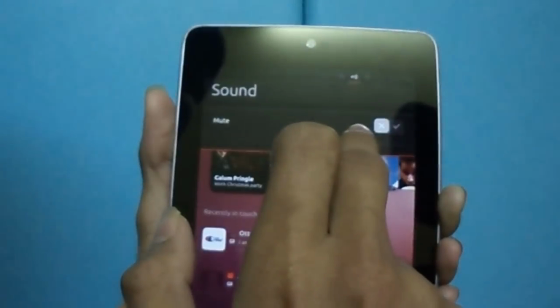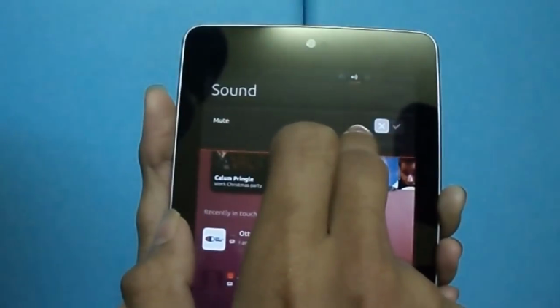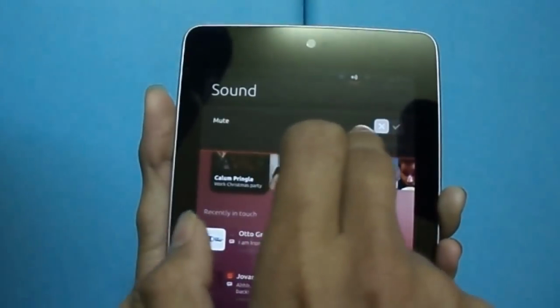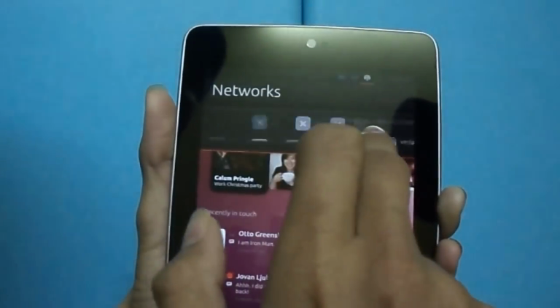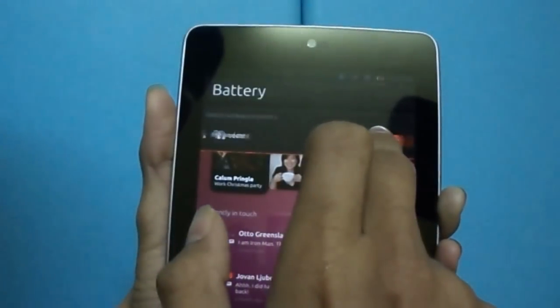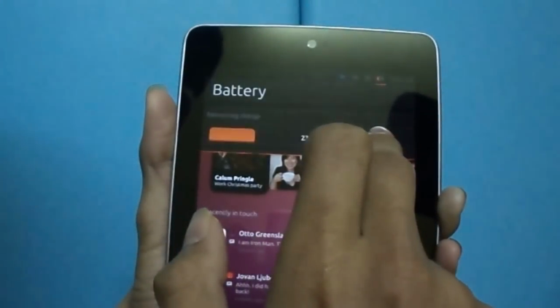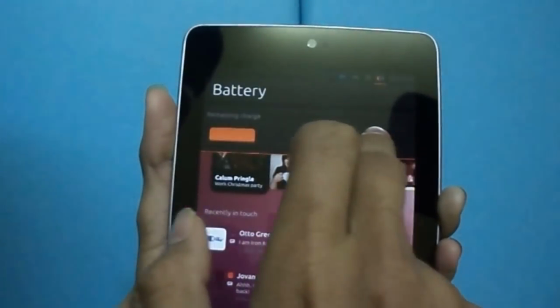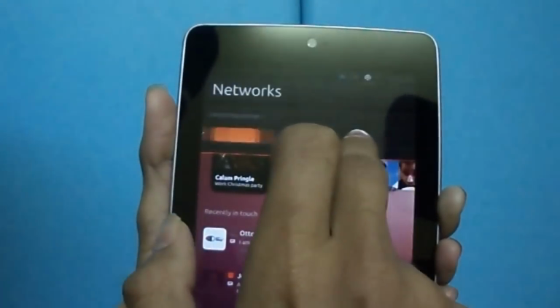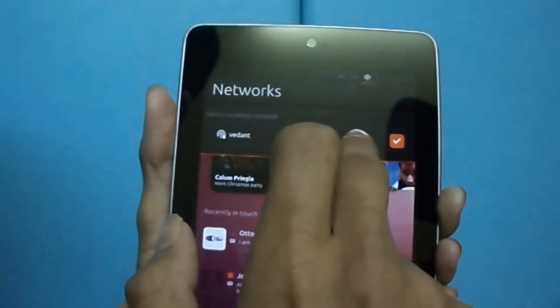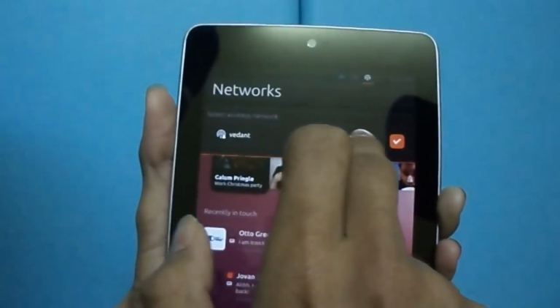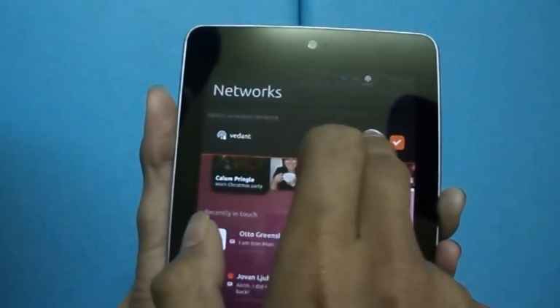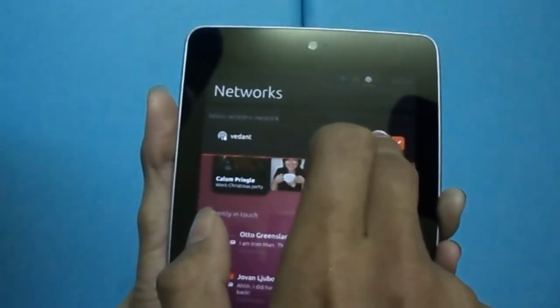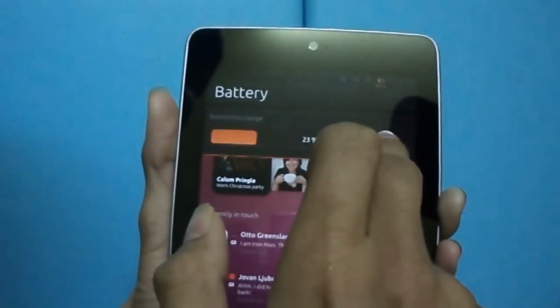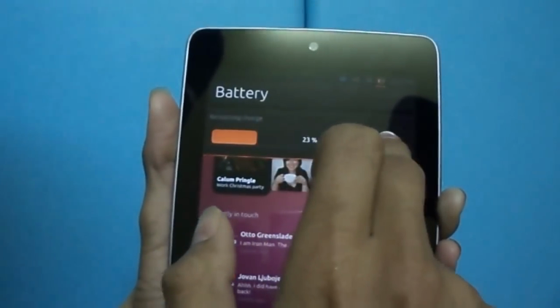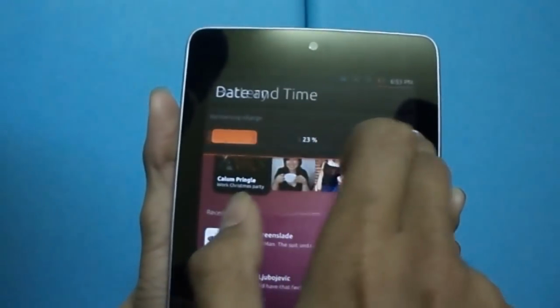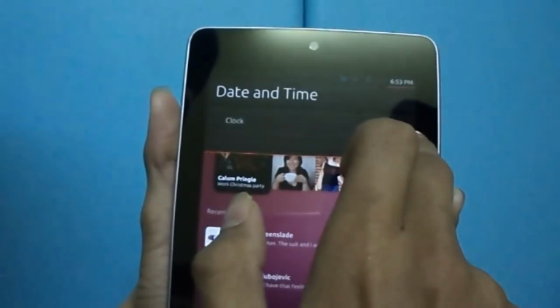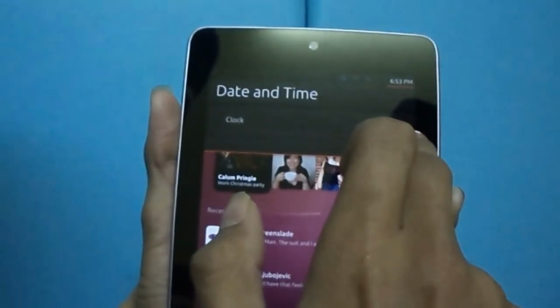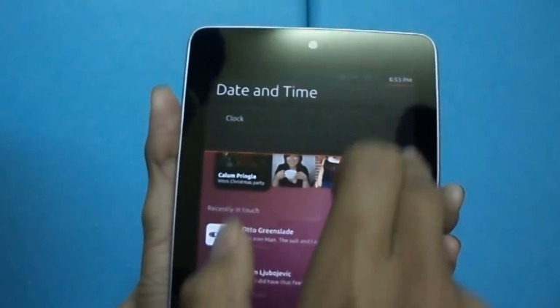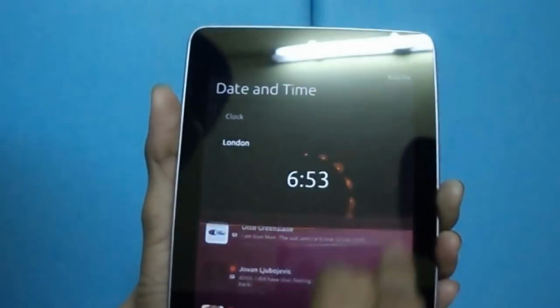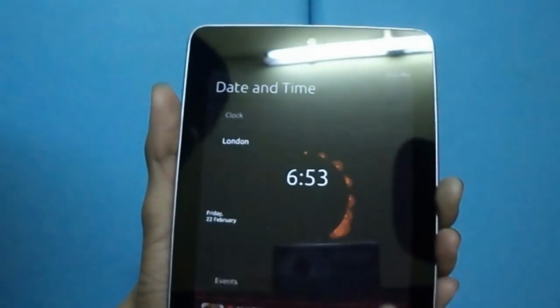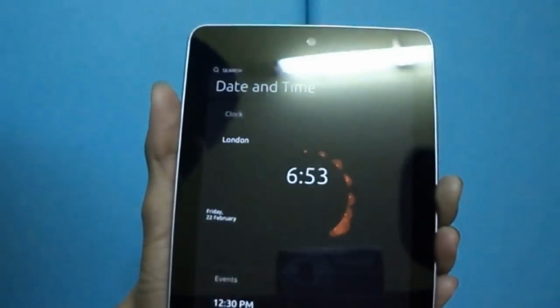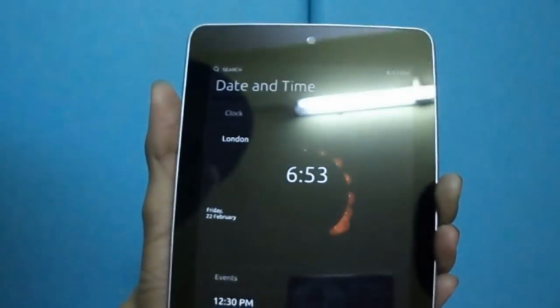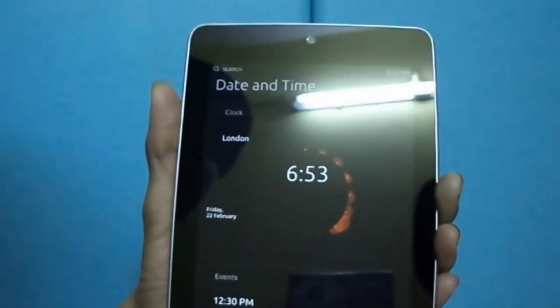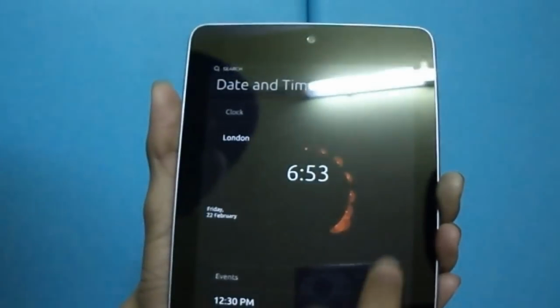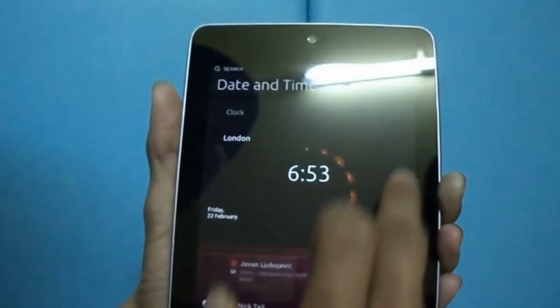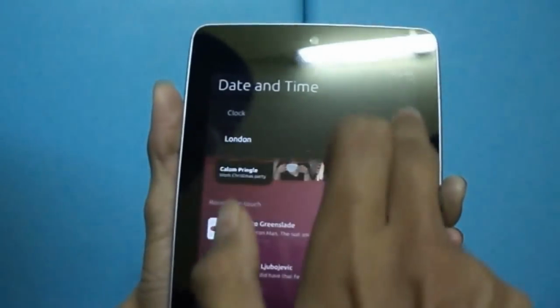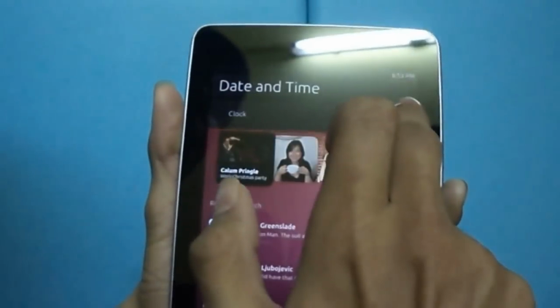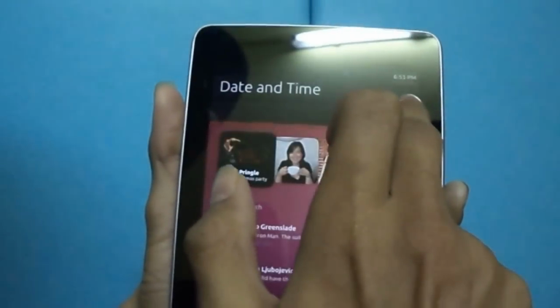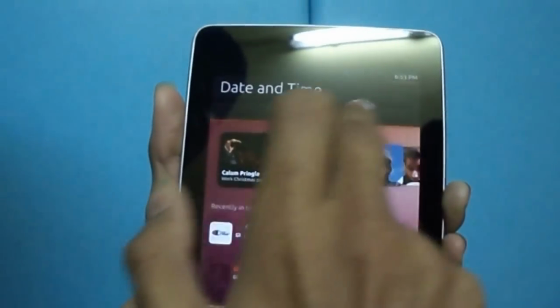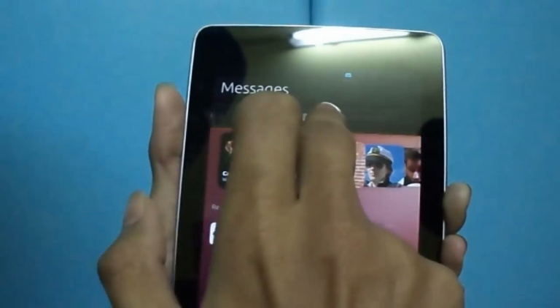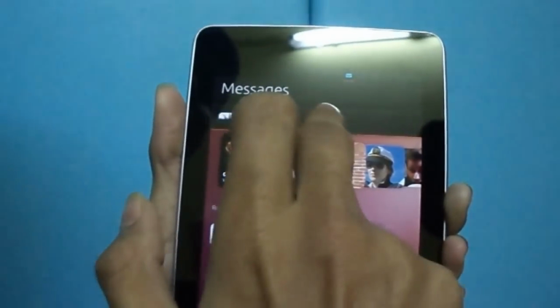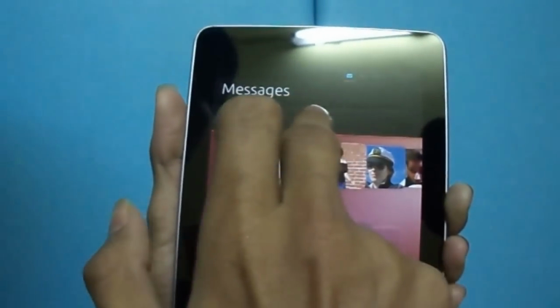Ubuntu gives you quick access to sound, network, battery, and time through just swipes.